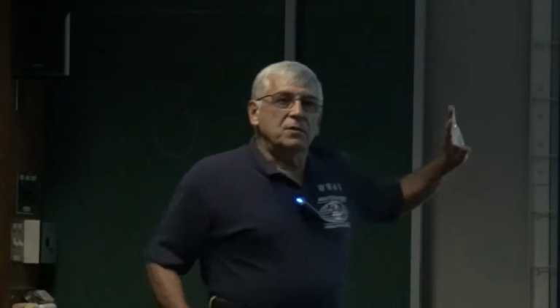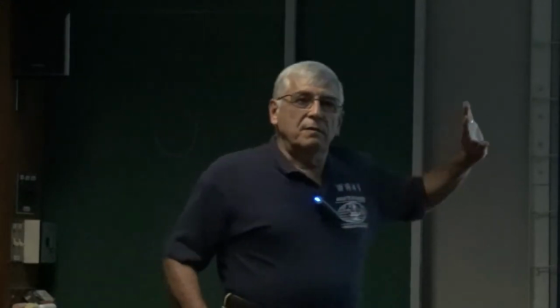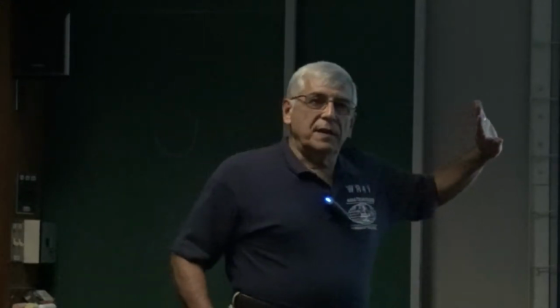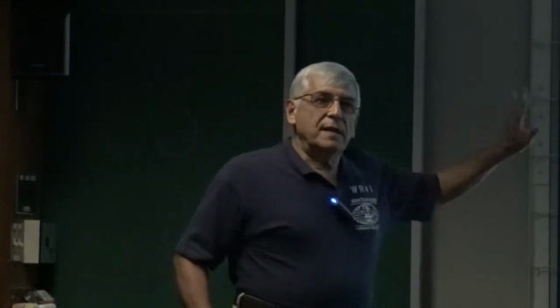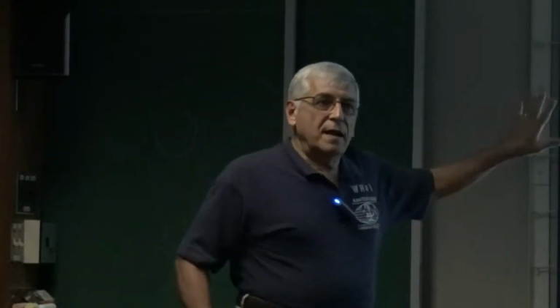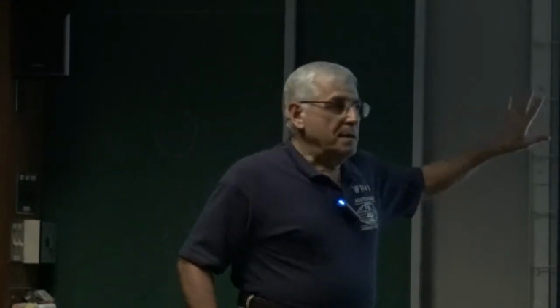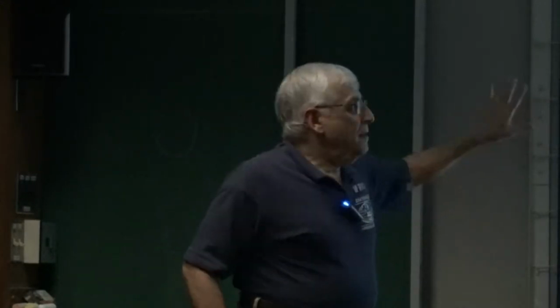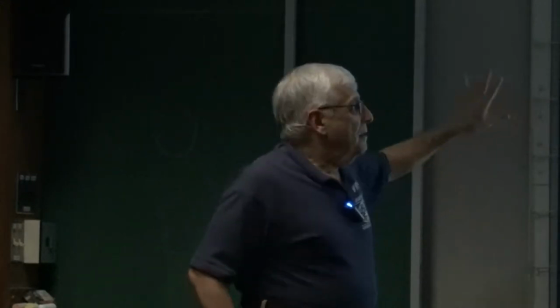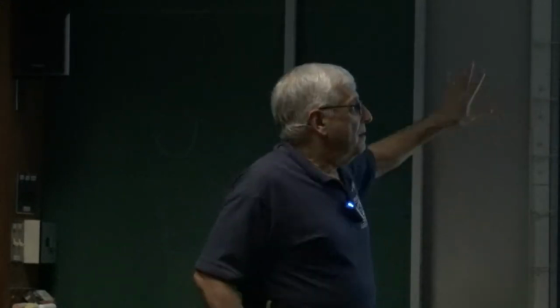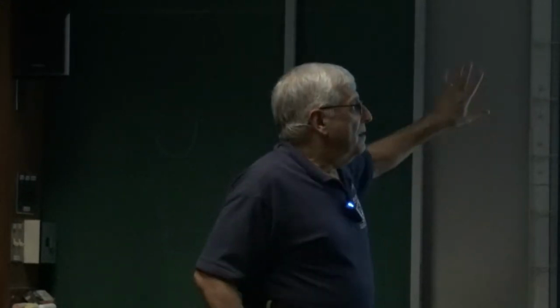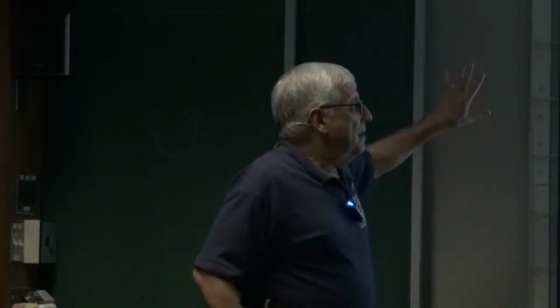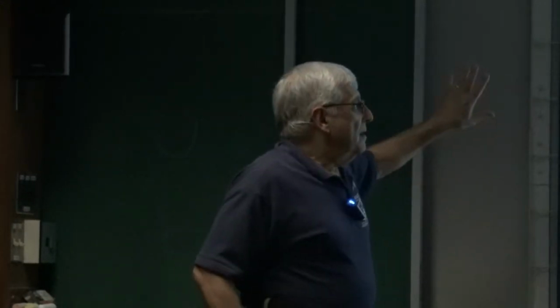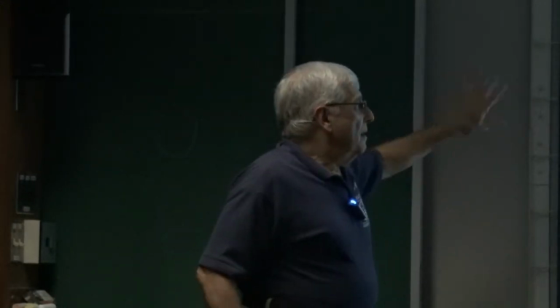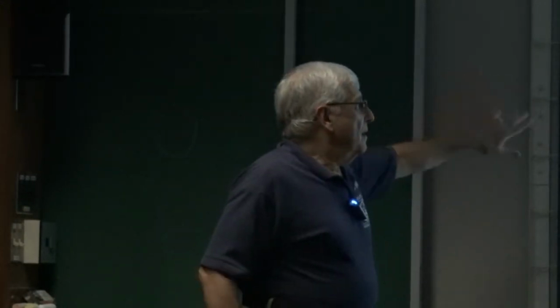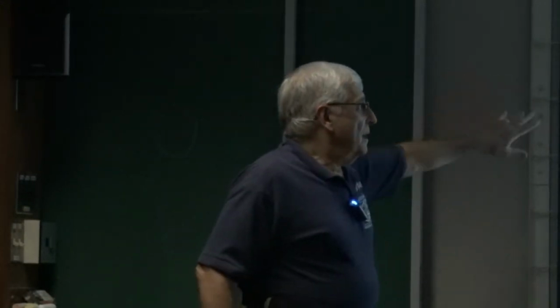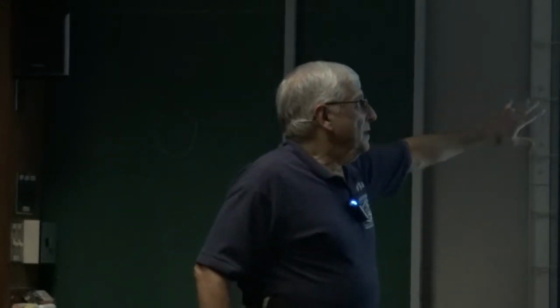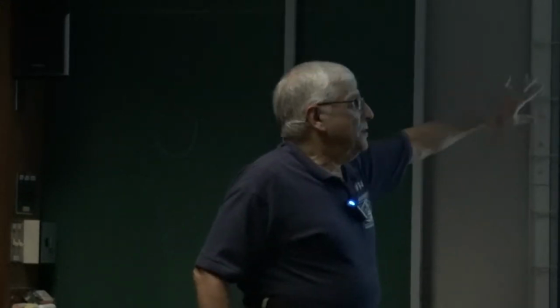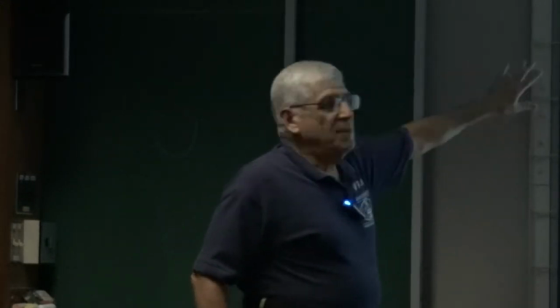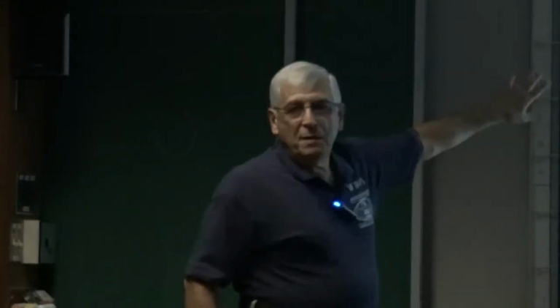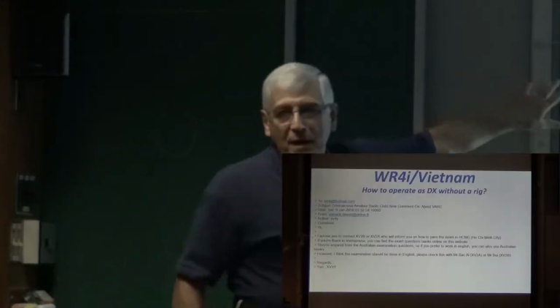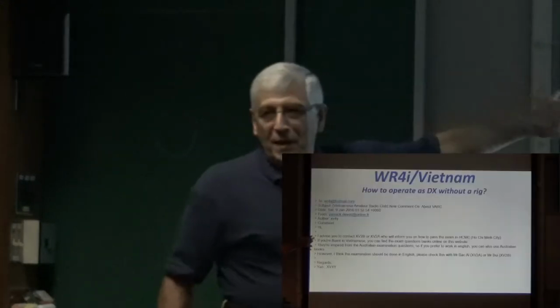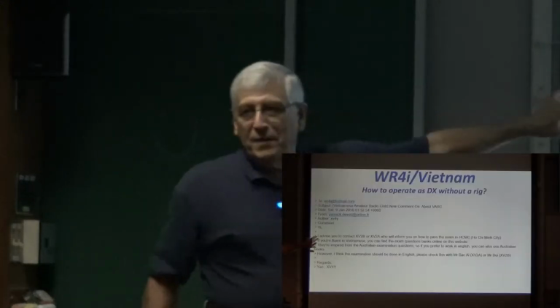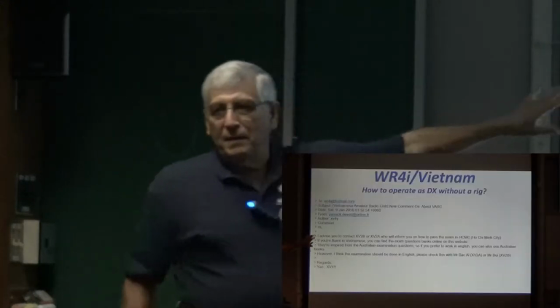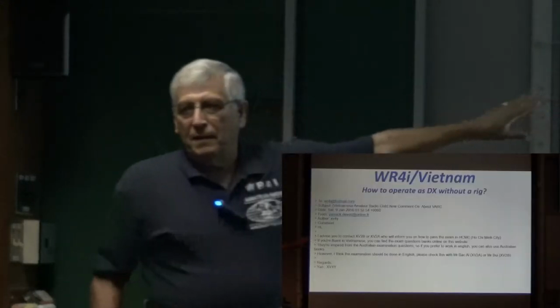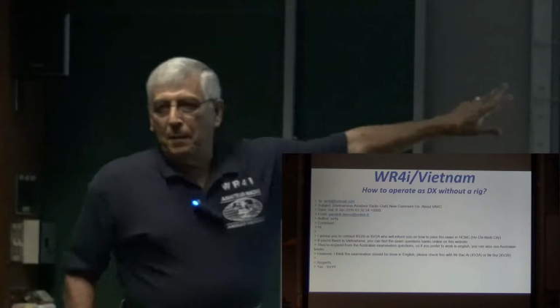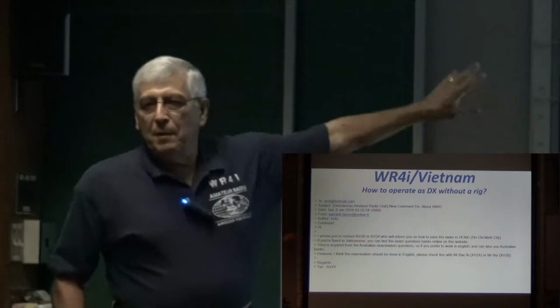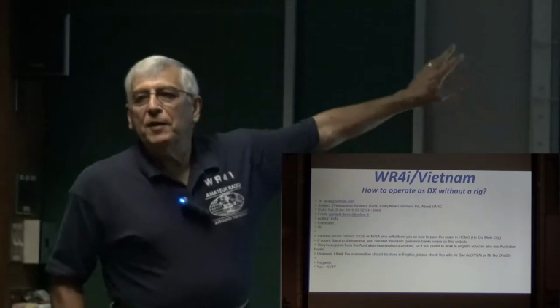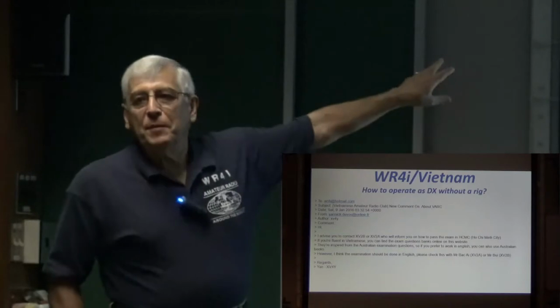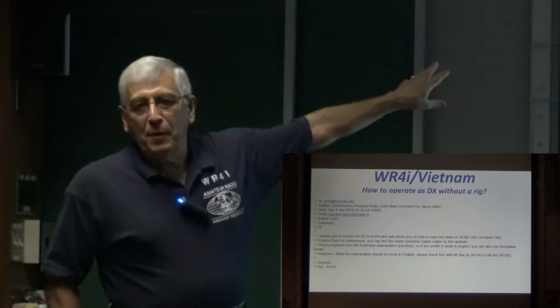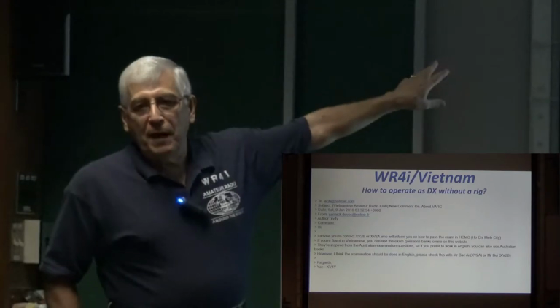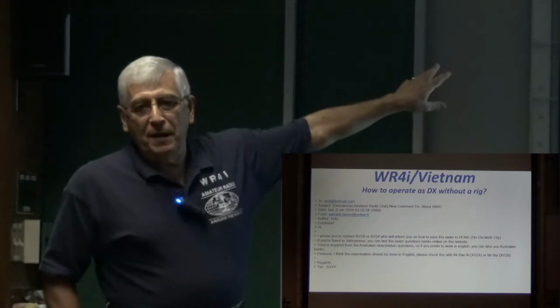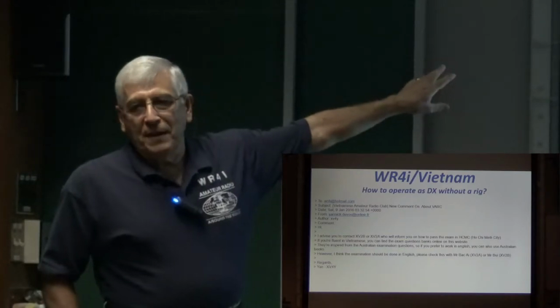So, Vietnam — this is the email I sent a couple of months before I left.